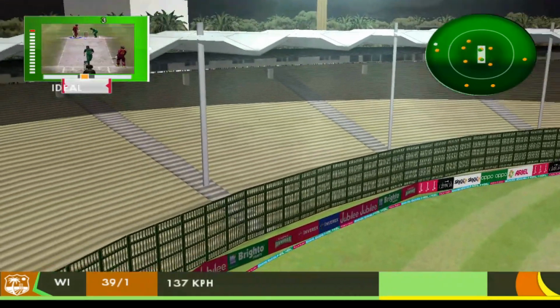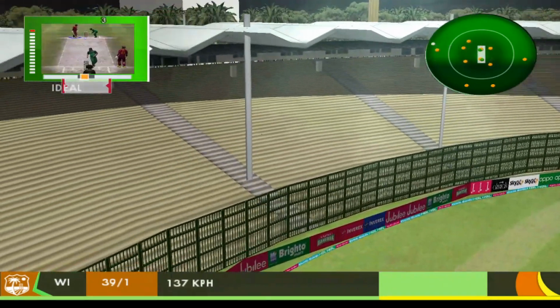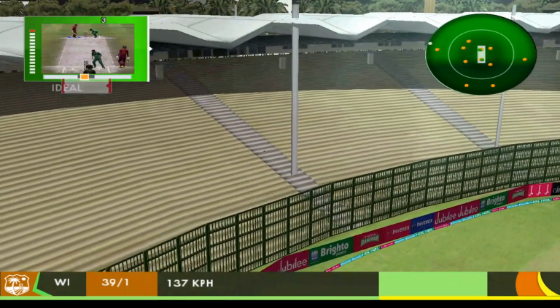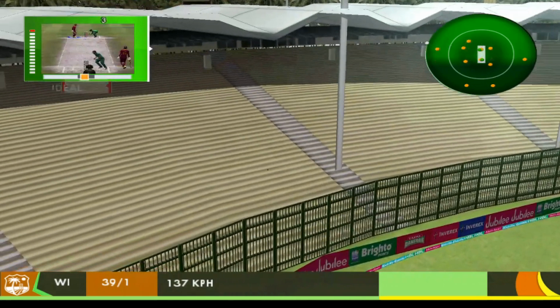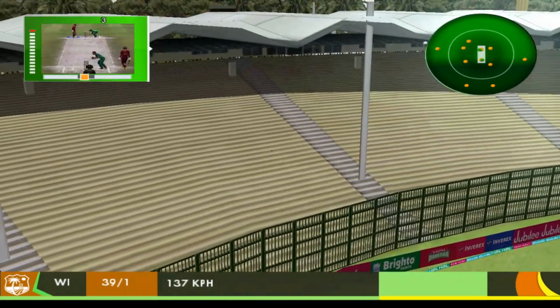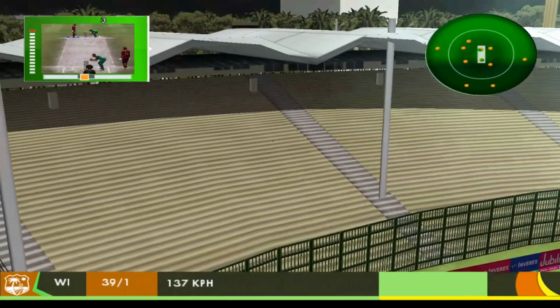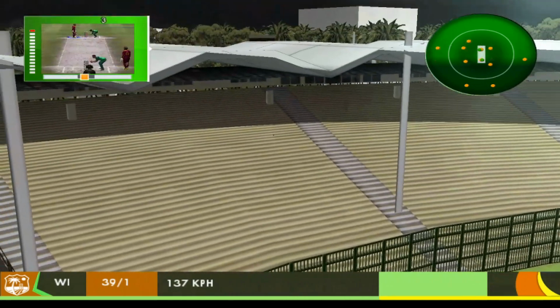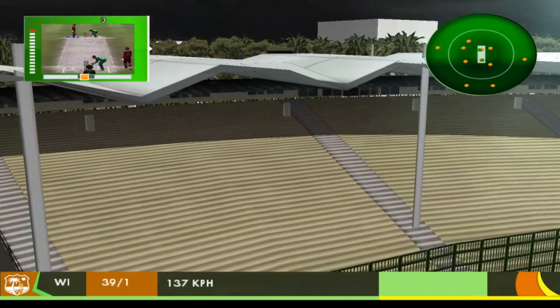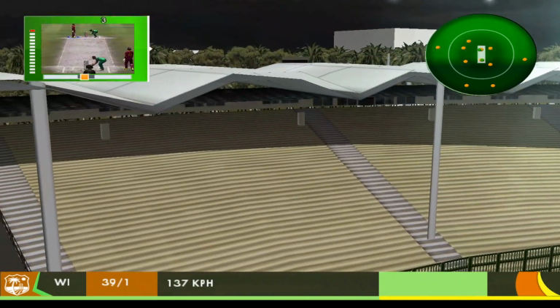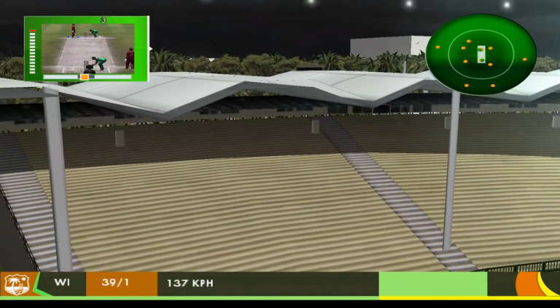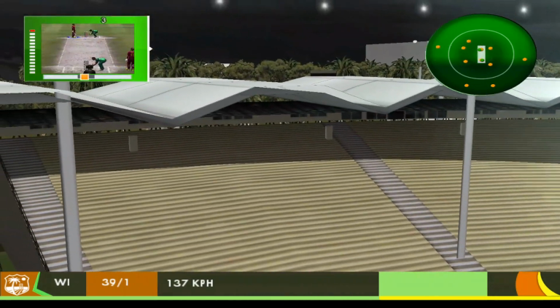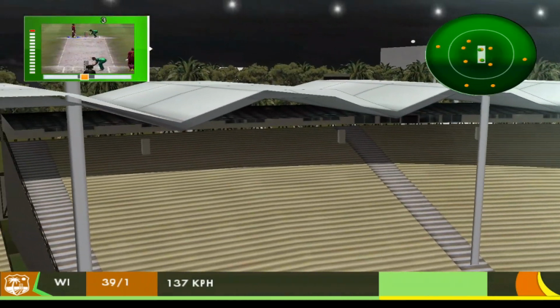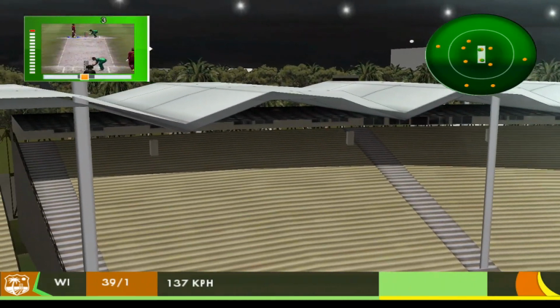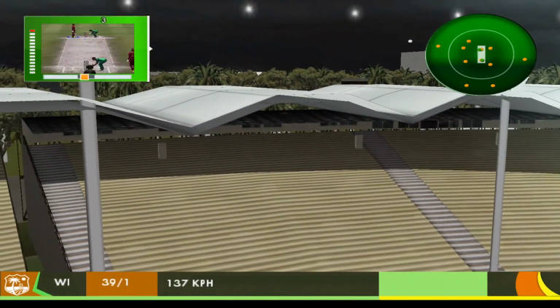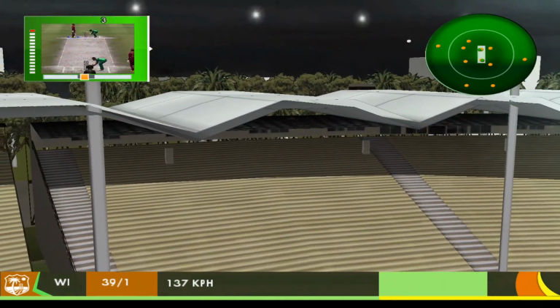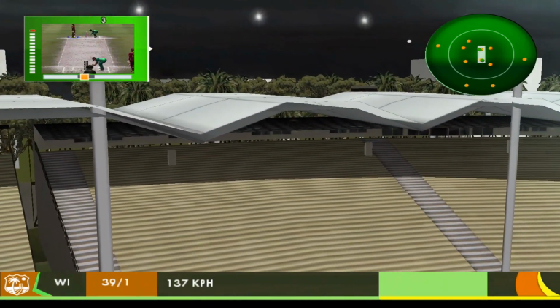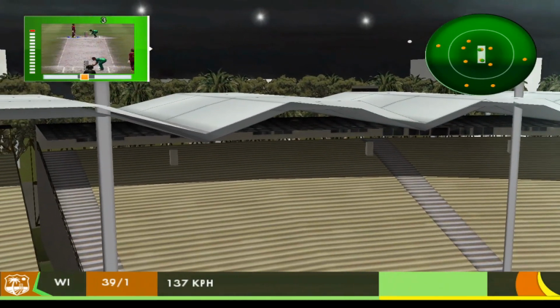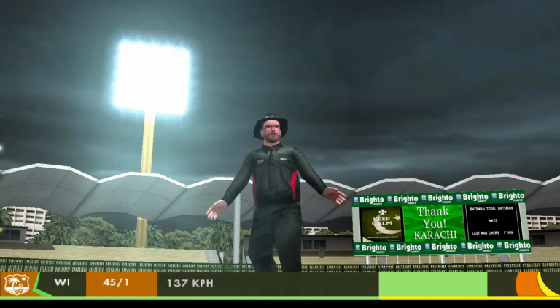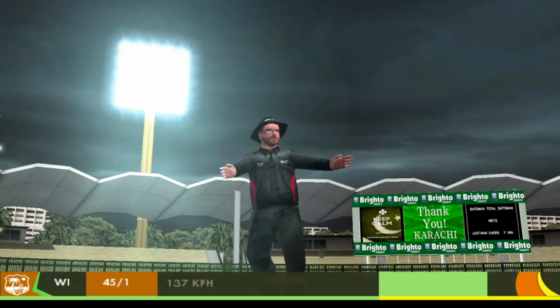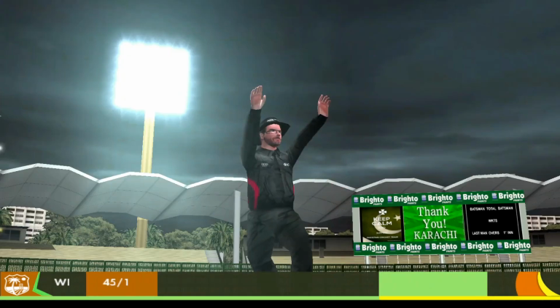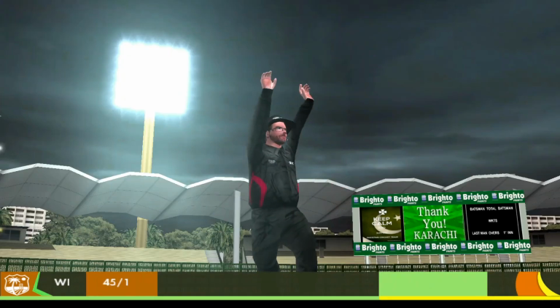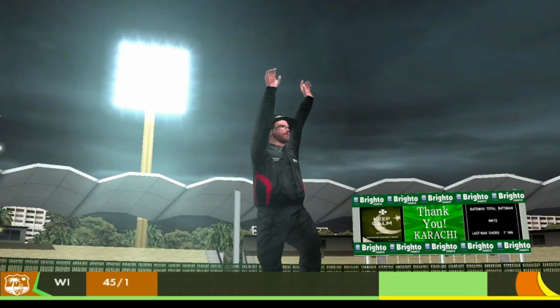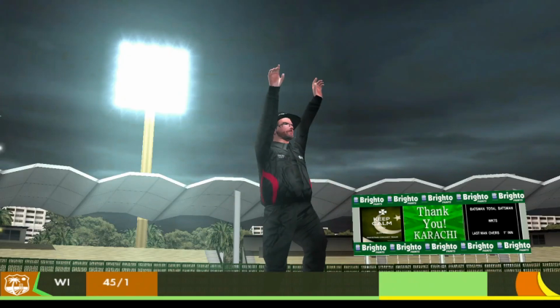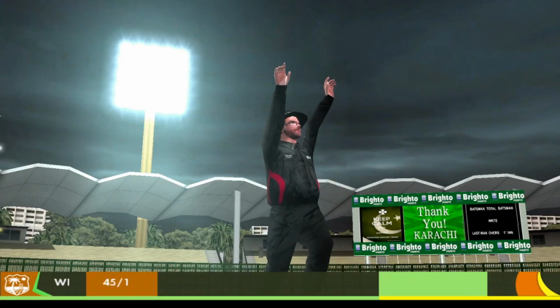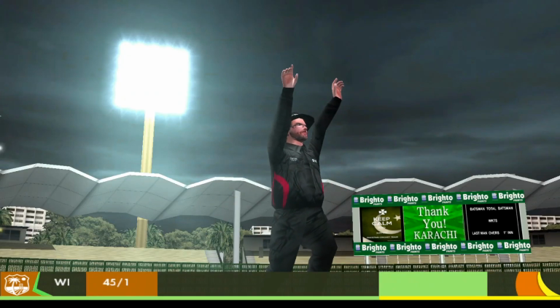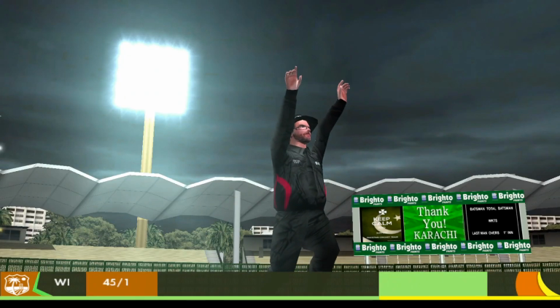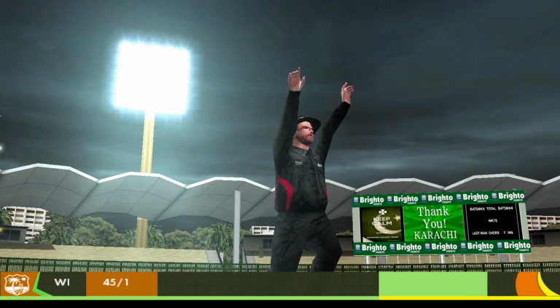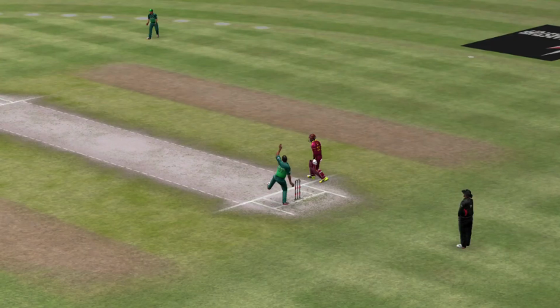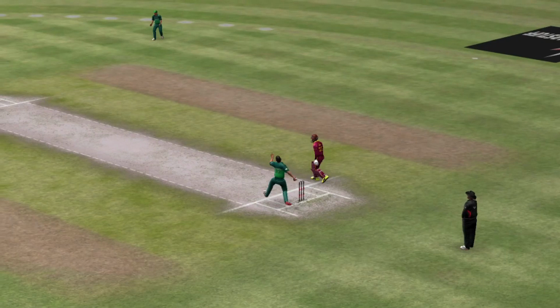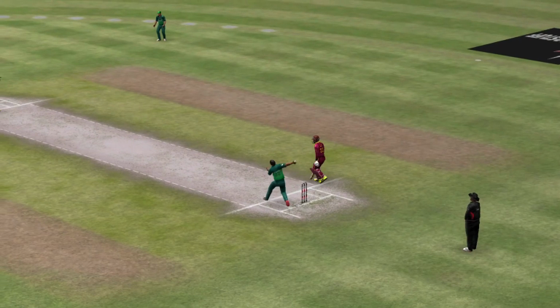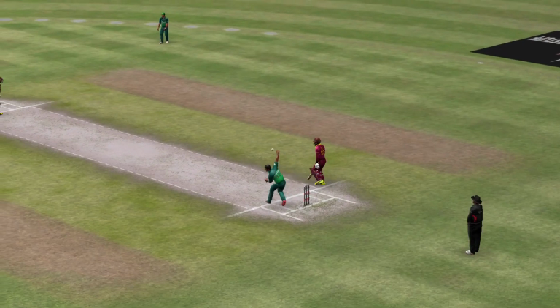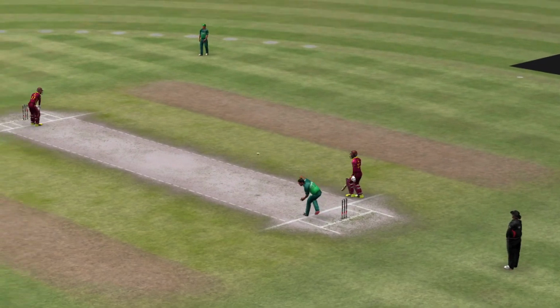And six. Don't even bother chasing that — that's the way into the bleachers.